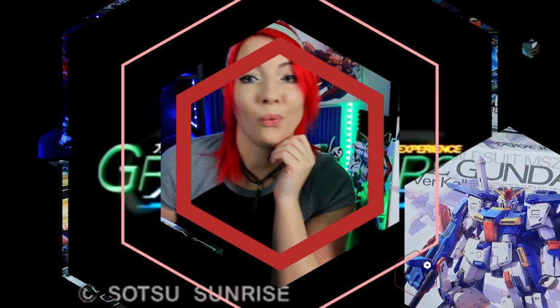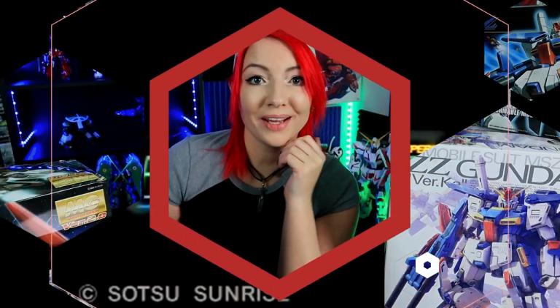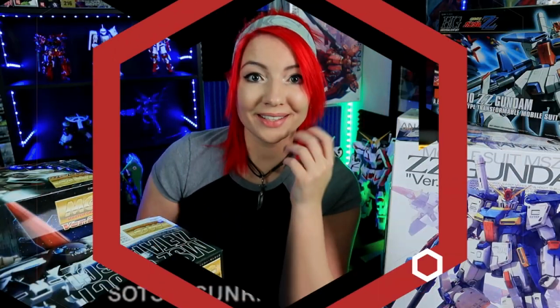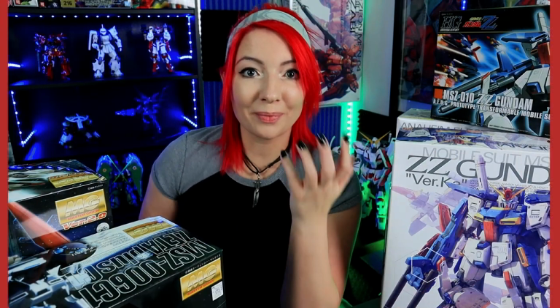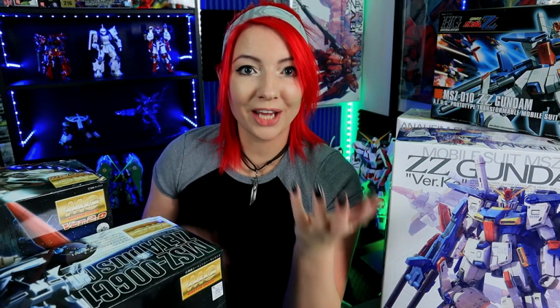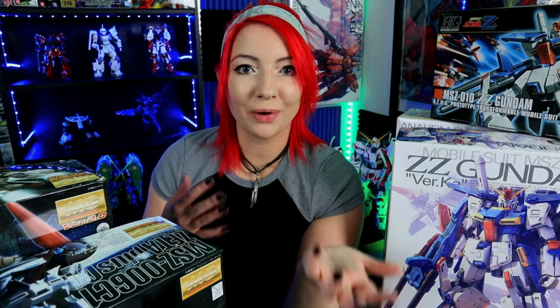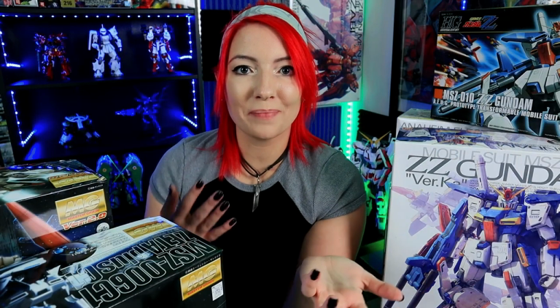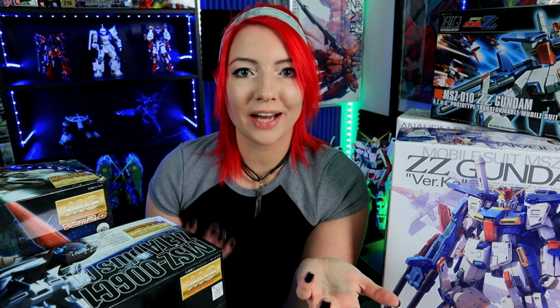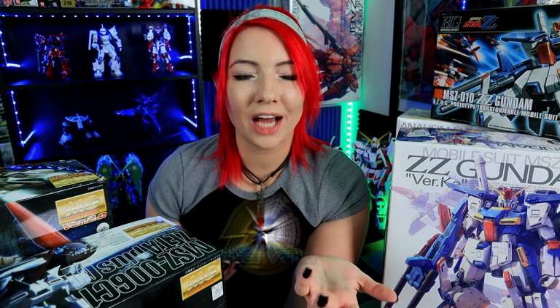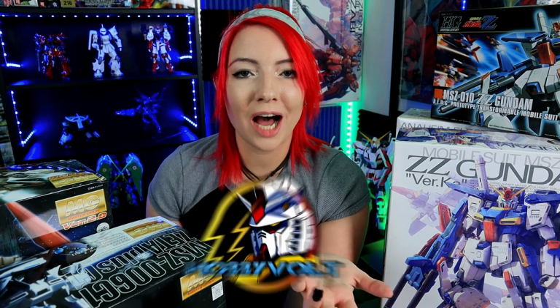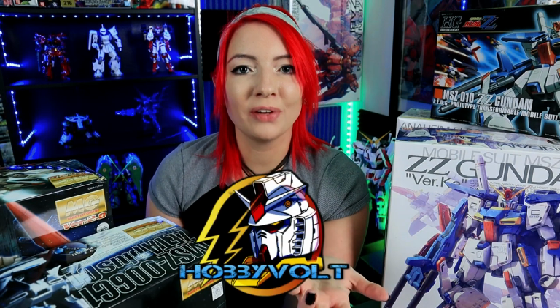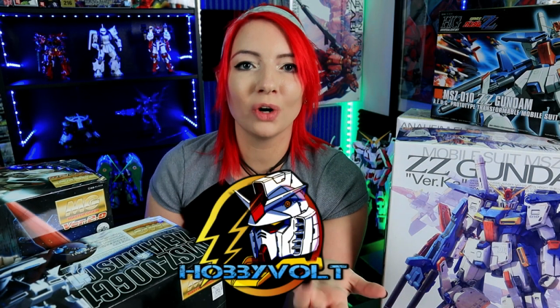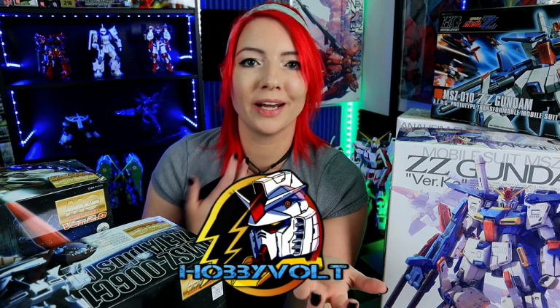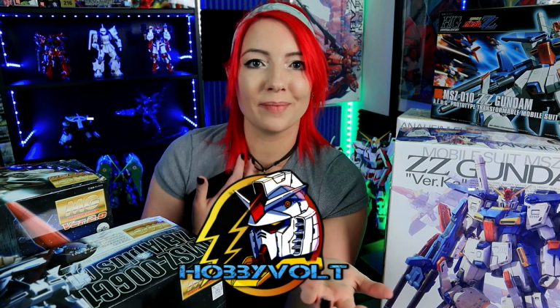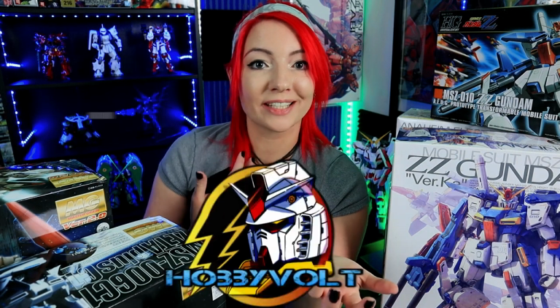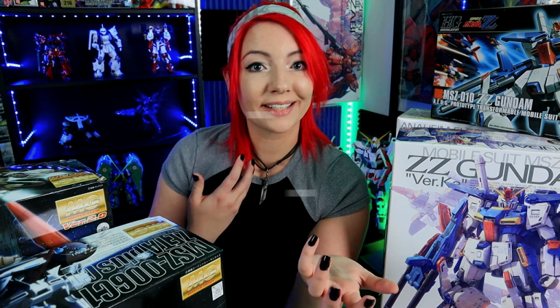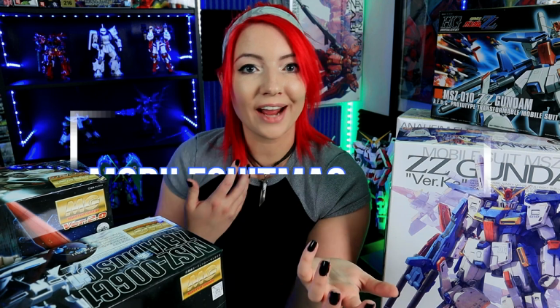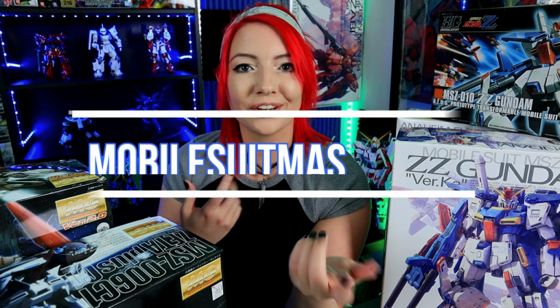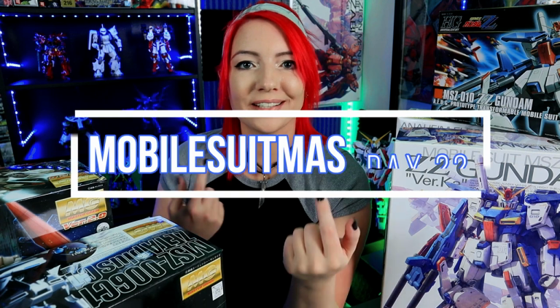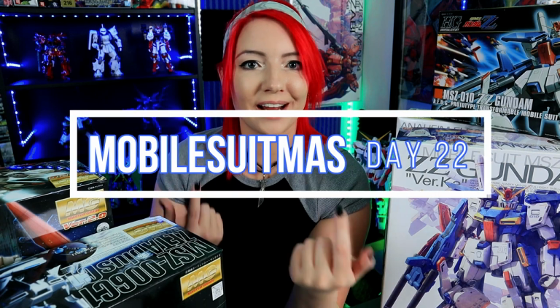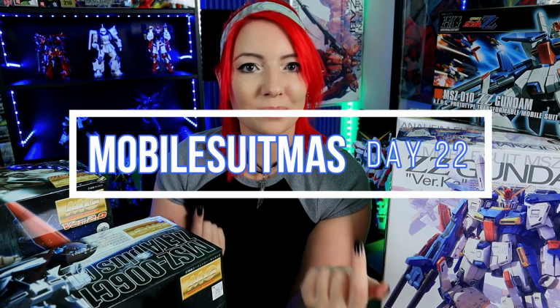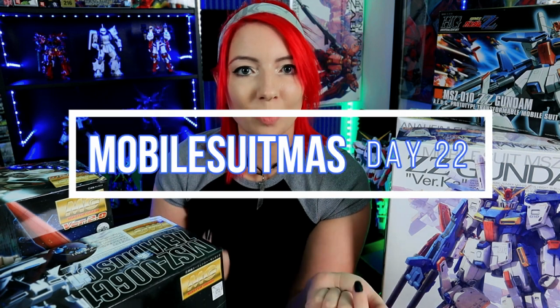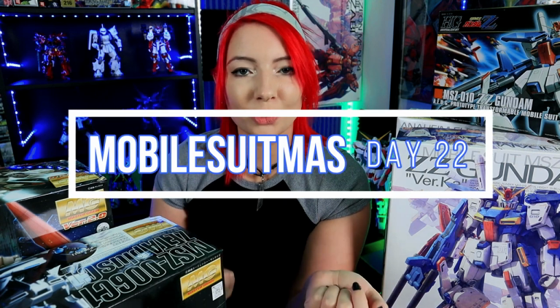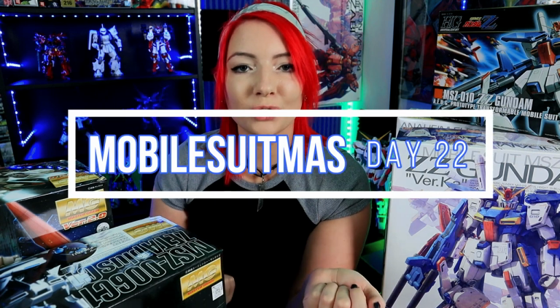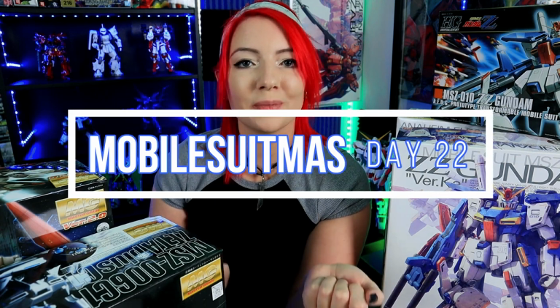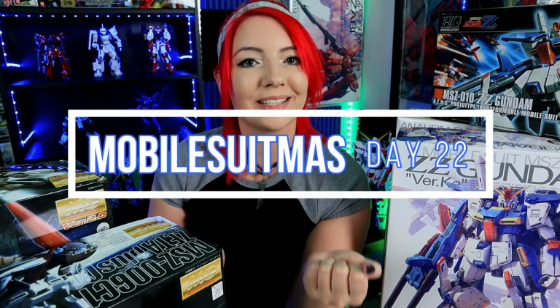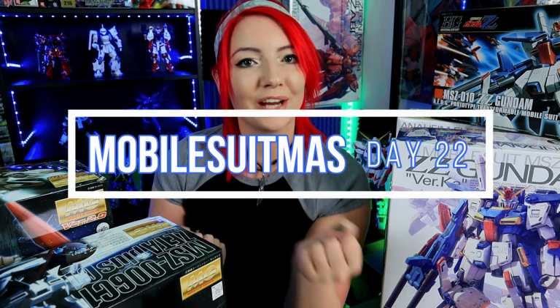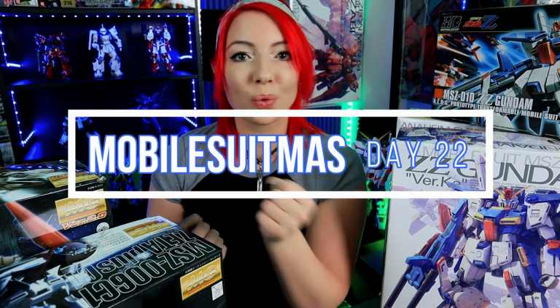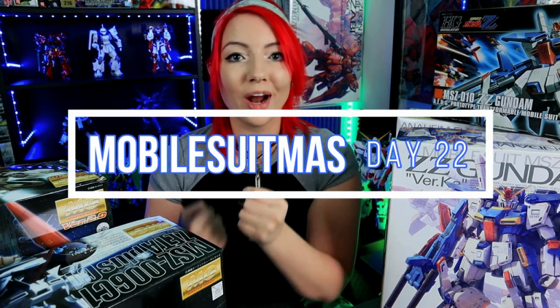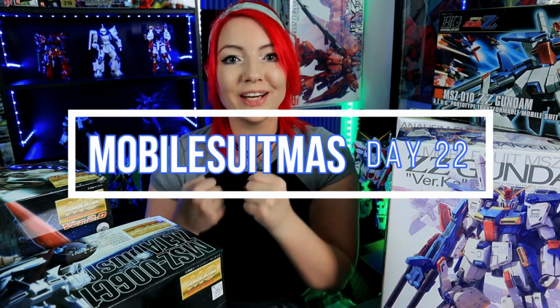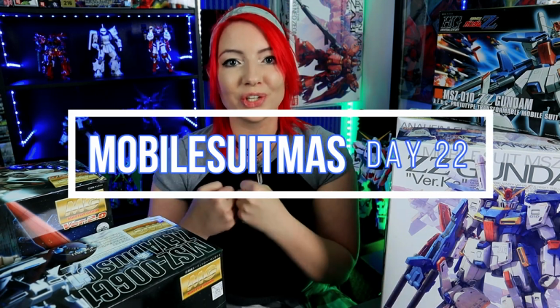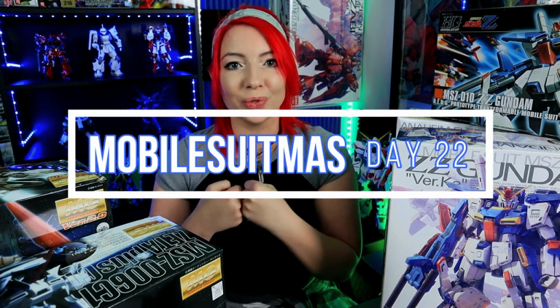What is up guys! Welcome back to Hobby Bolt! My name is Skylar and today is Mobile Suit Mist Day 22.